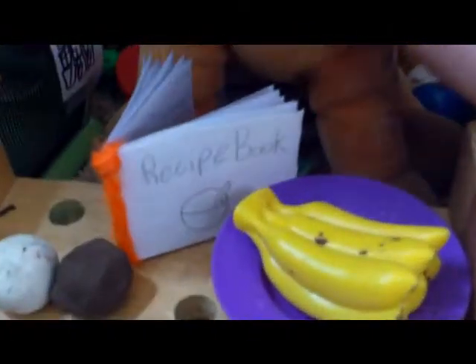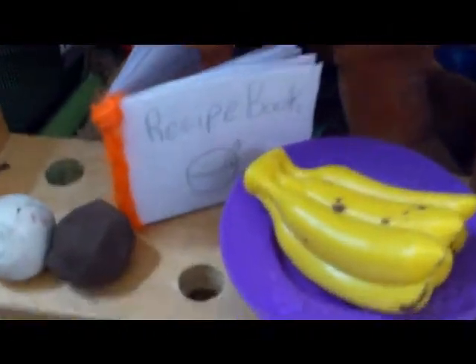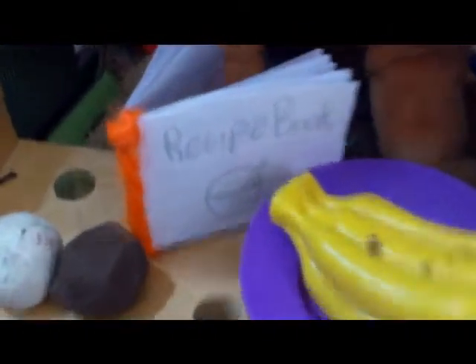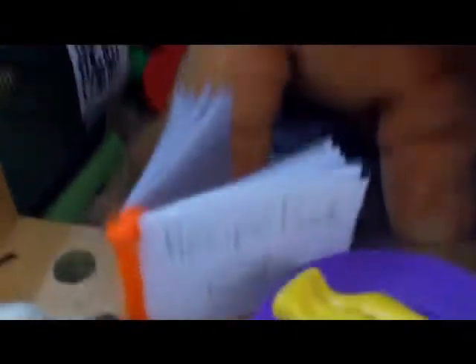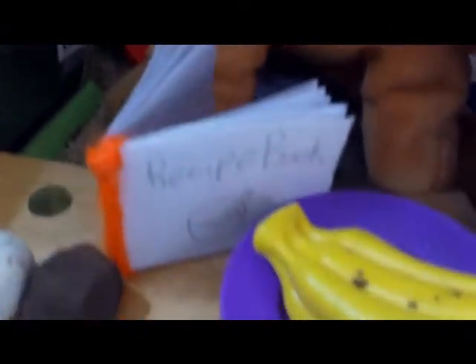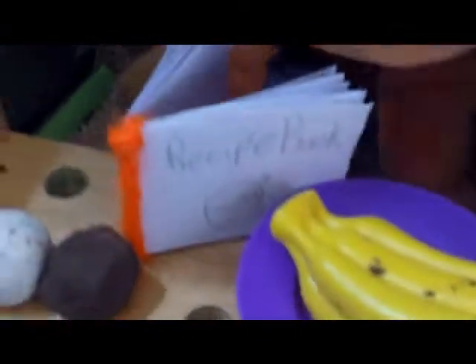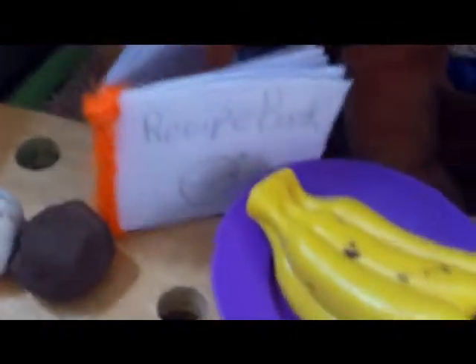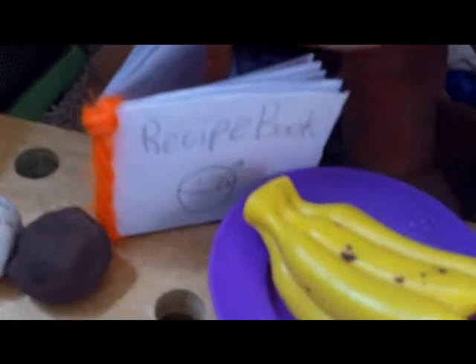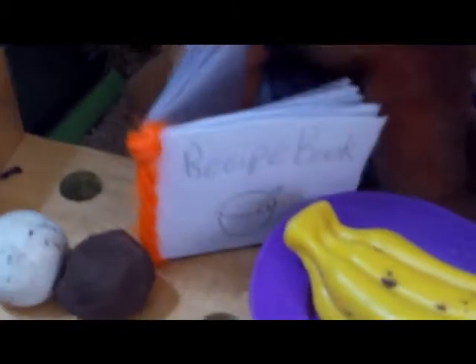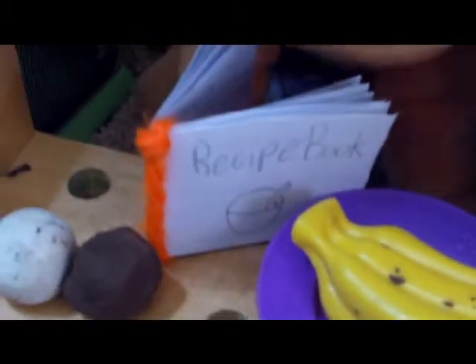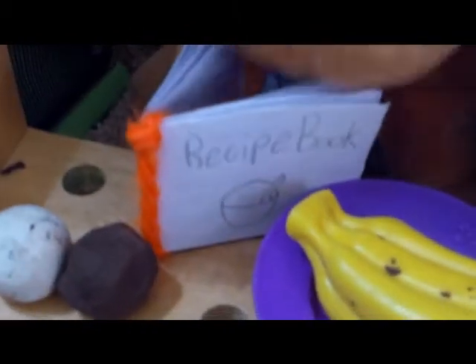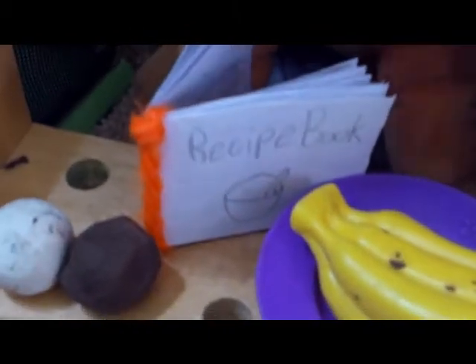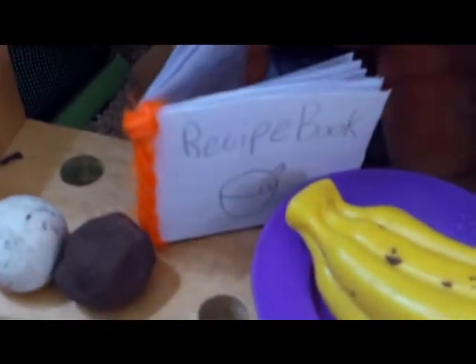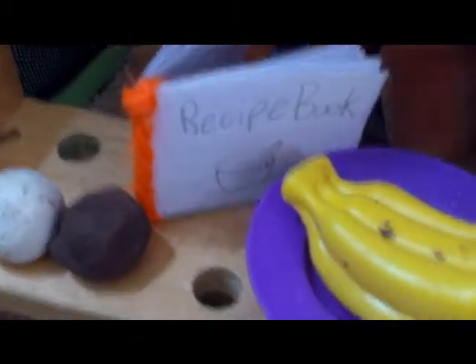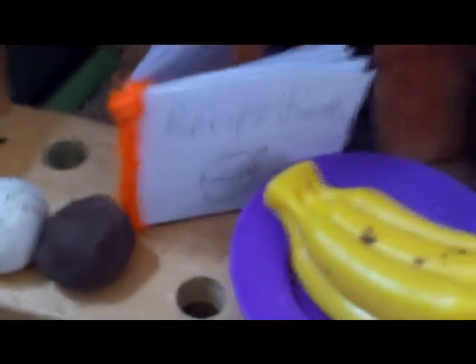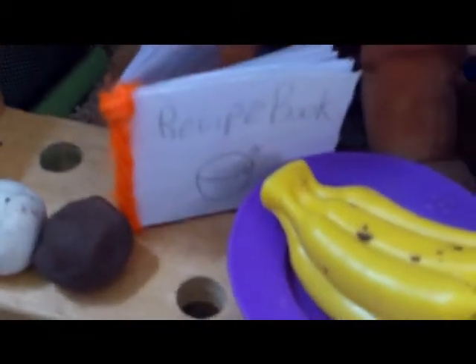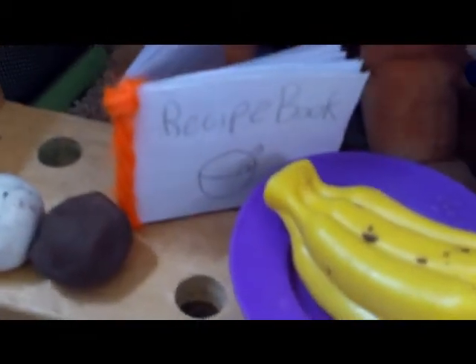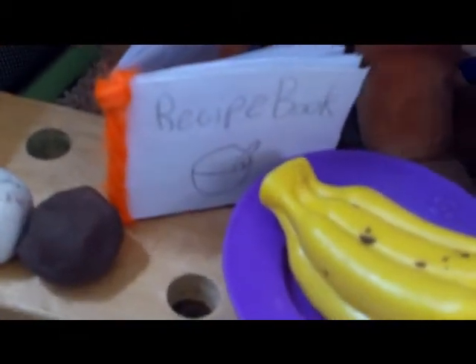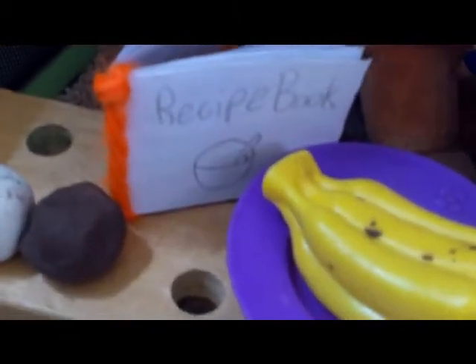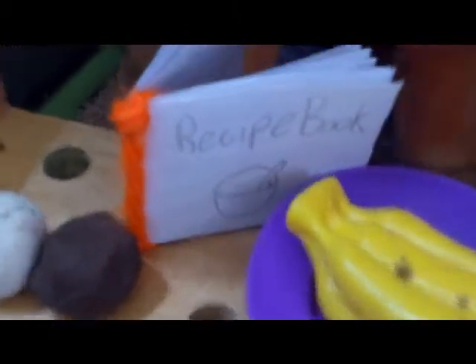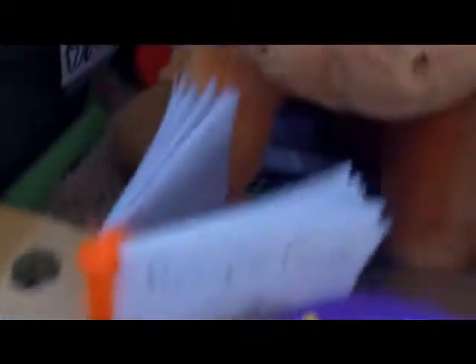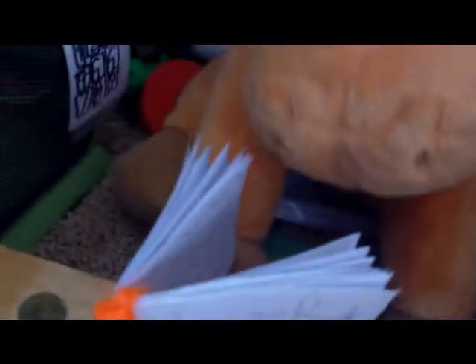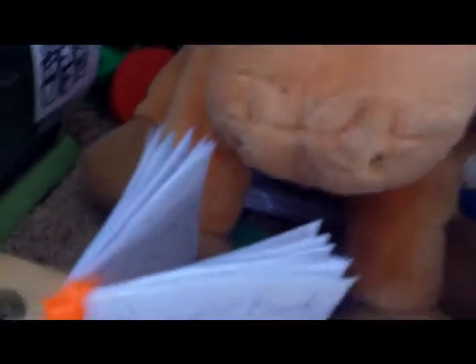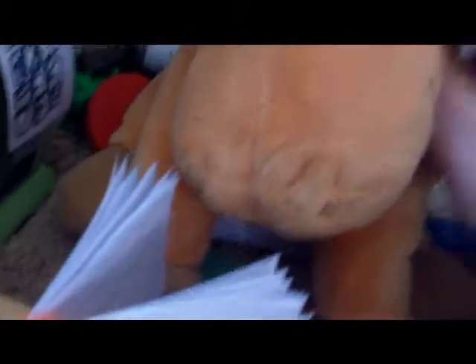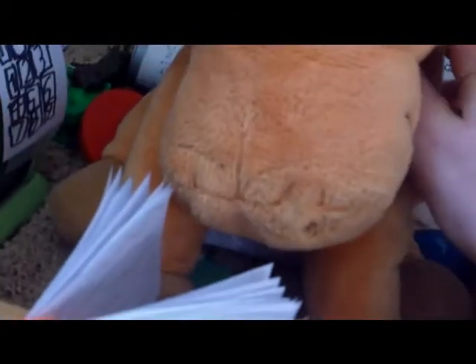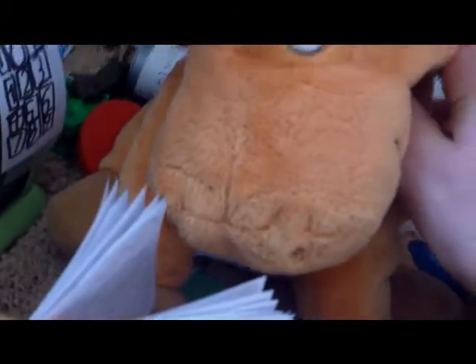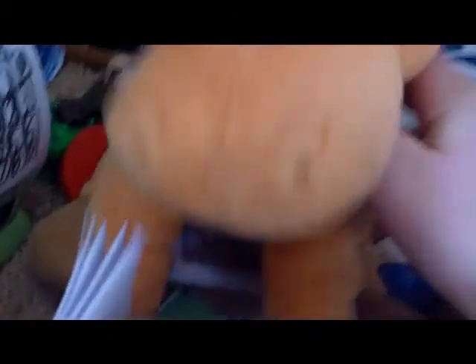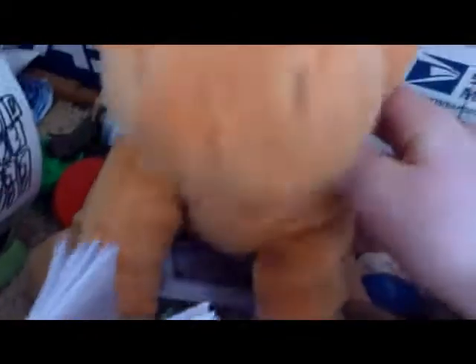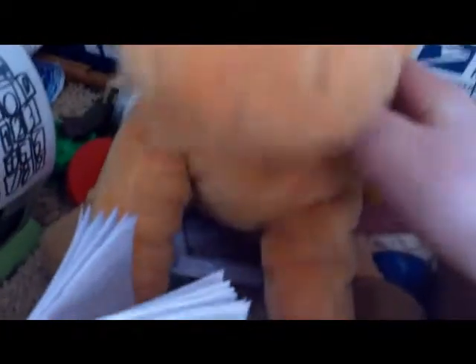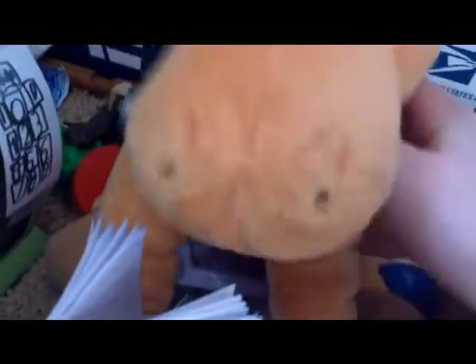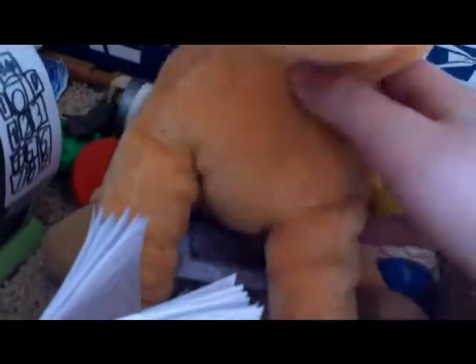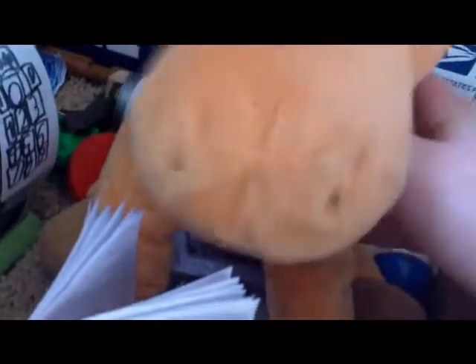For instance, I got this nice recipe book here, and one of the recipes was banana split.